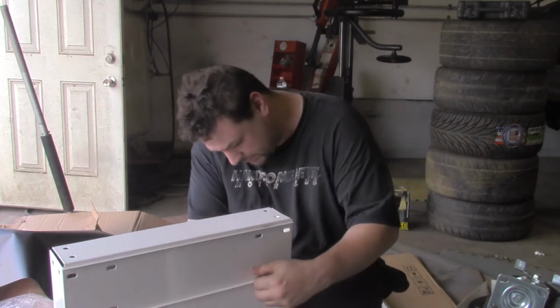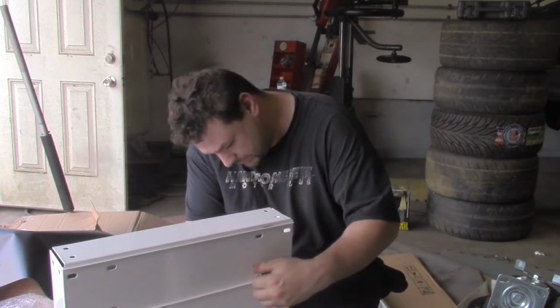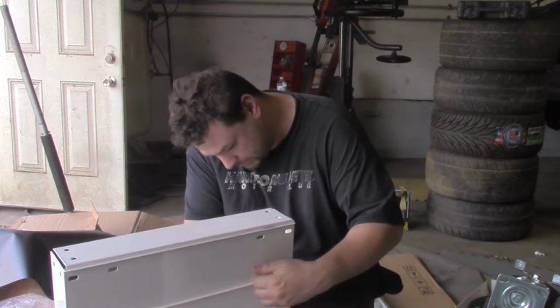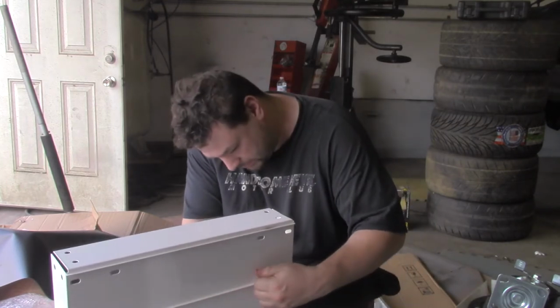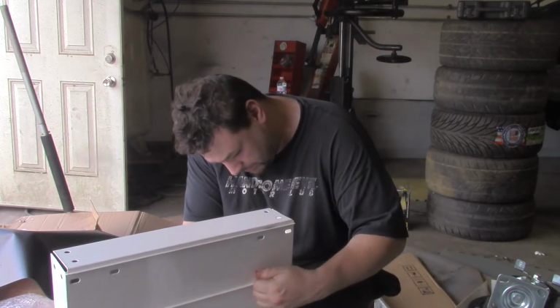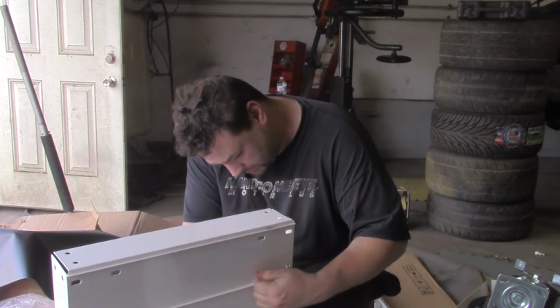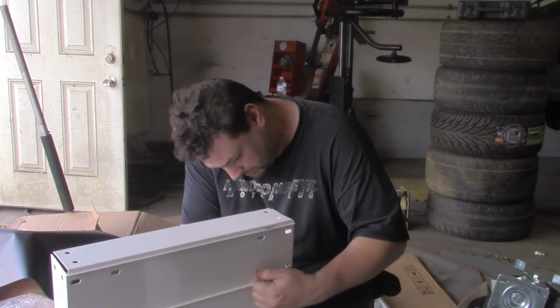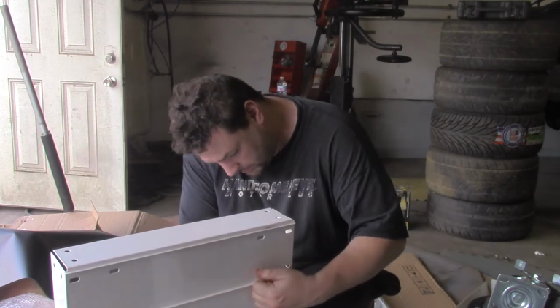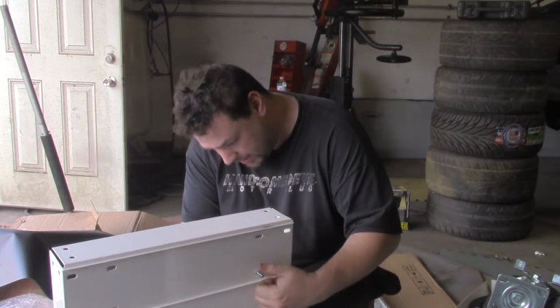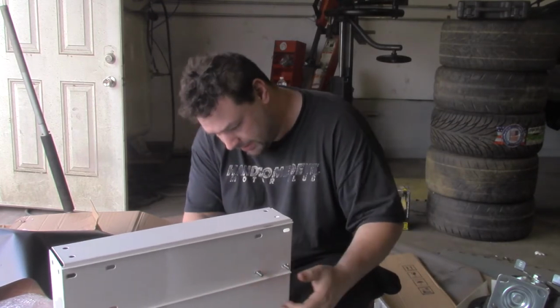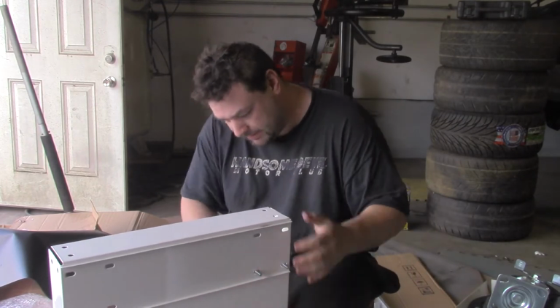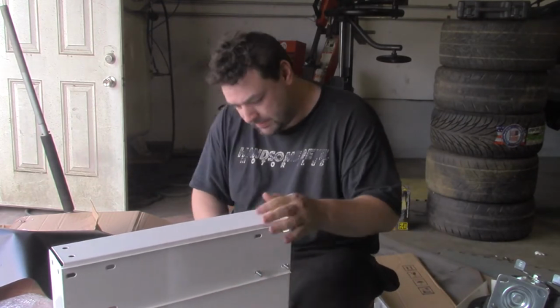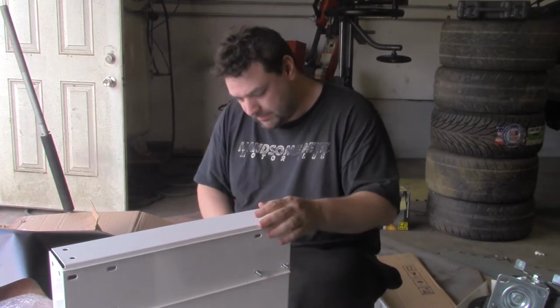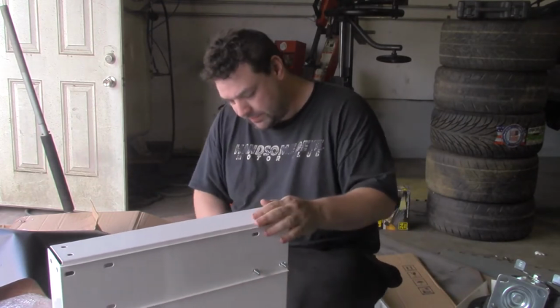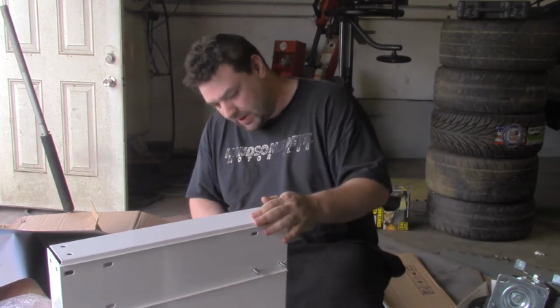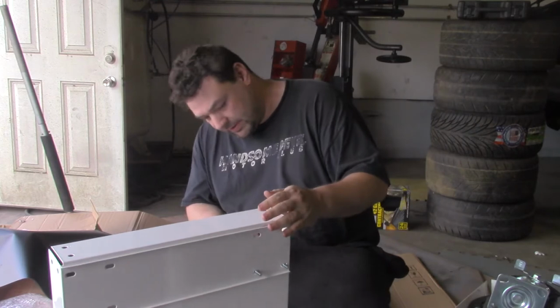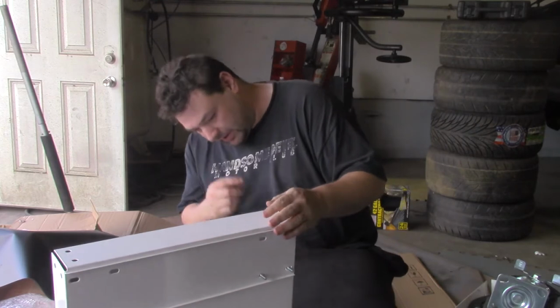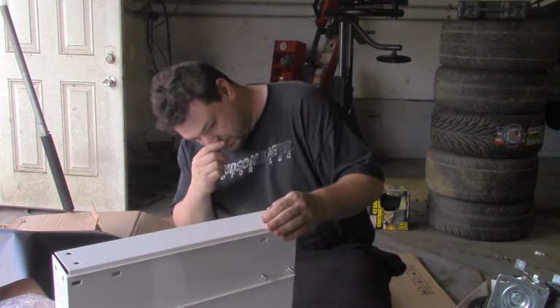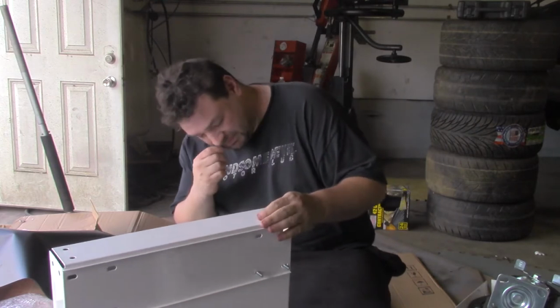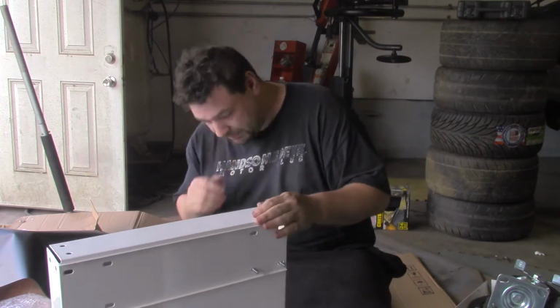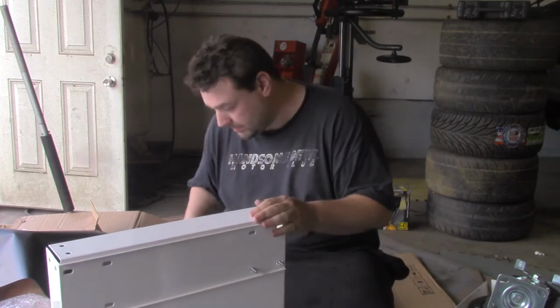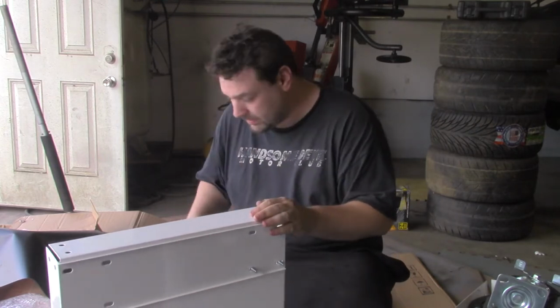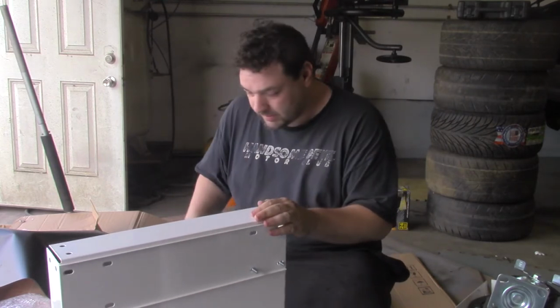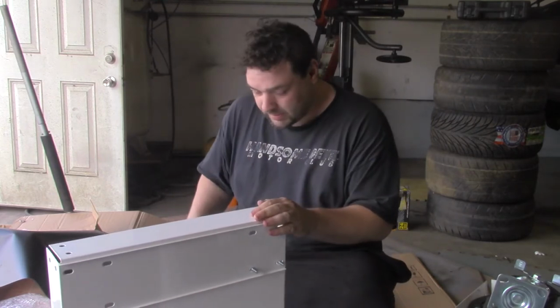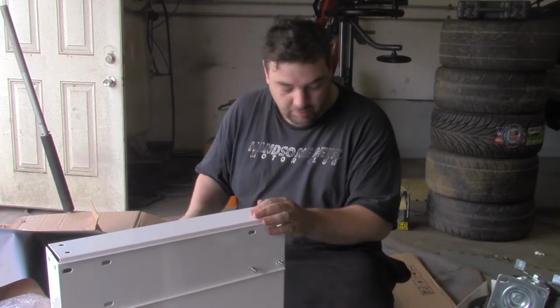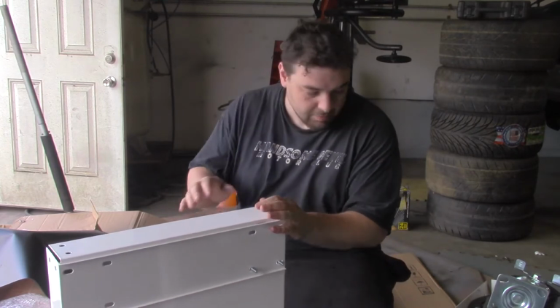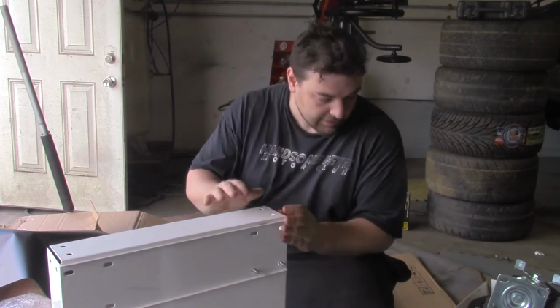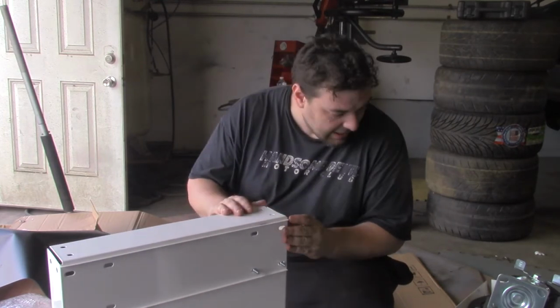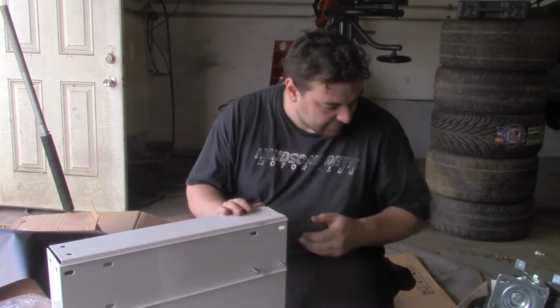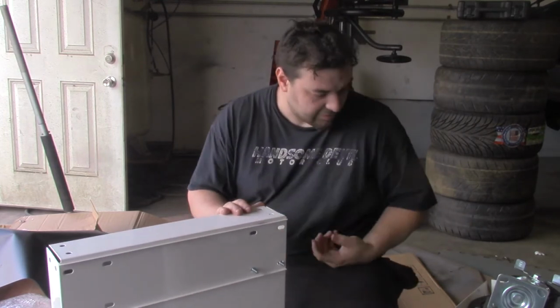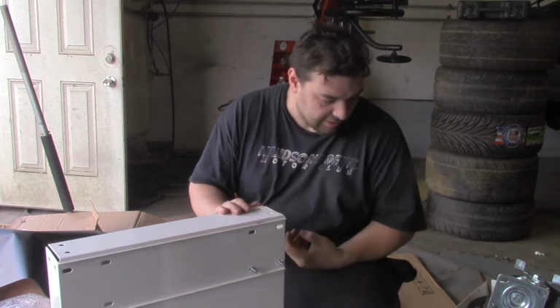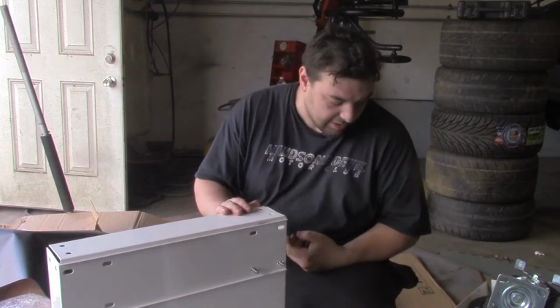That's the tray underneath? Yeah, in the legs? Okay. And this is what you put the casters on.